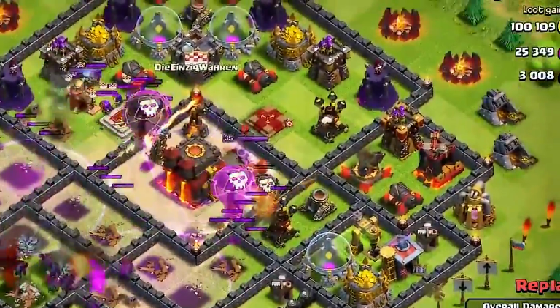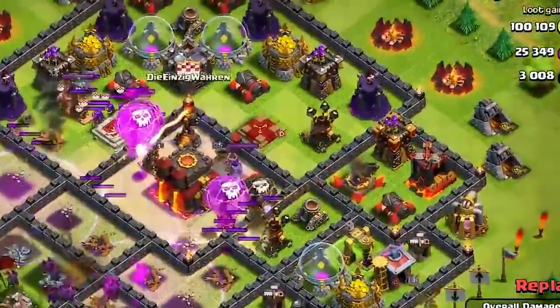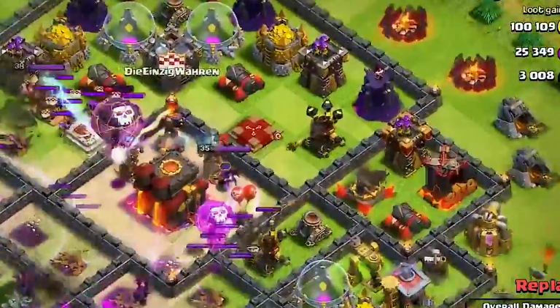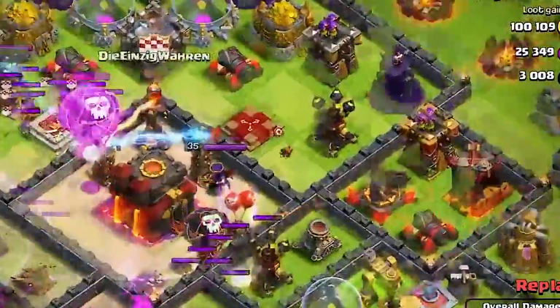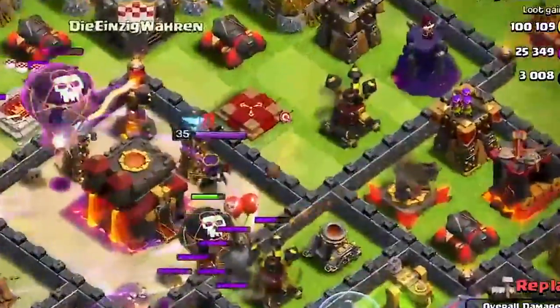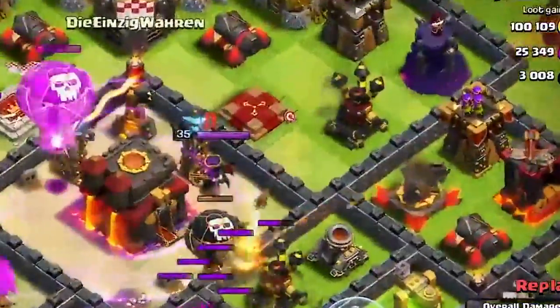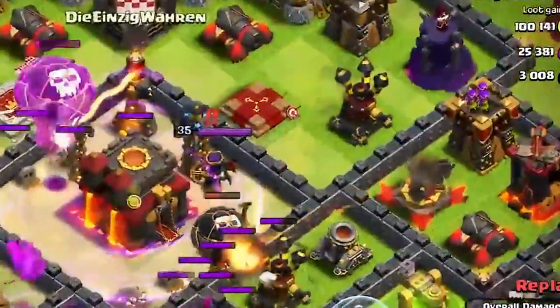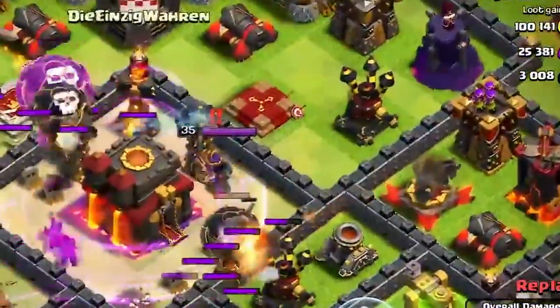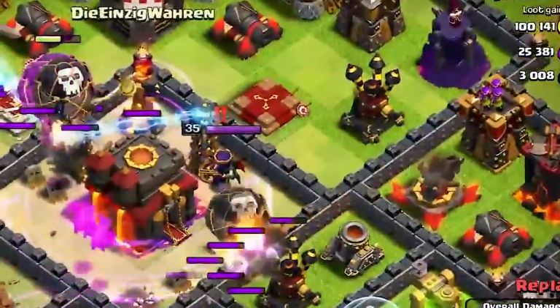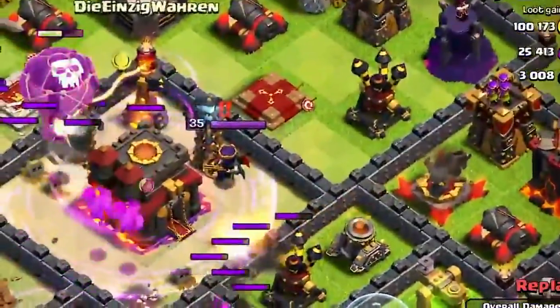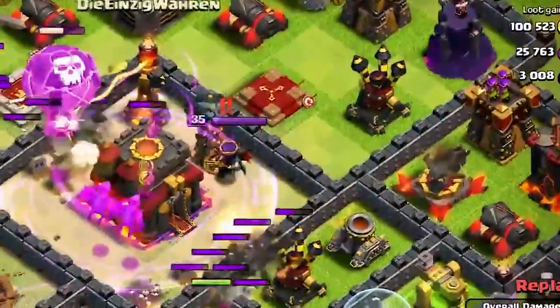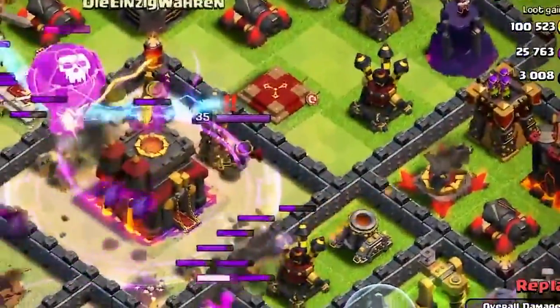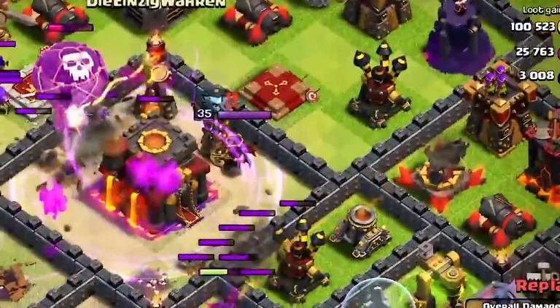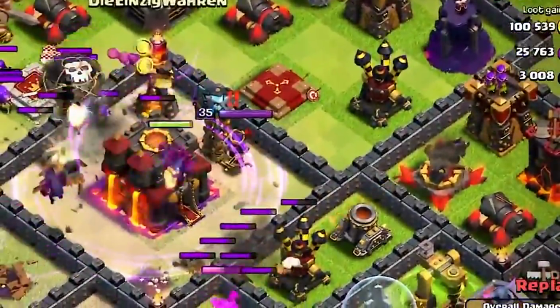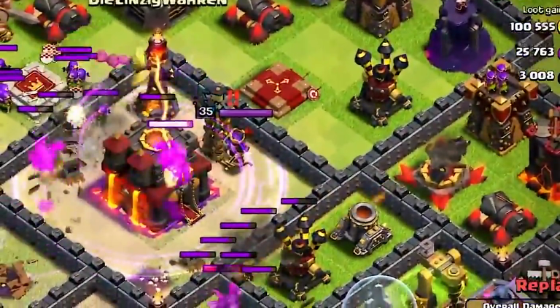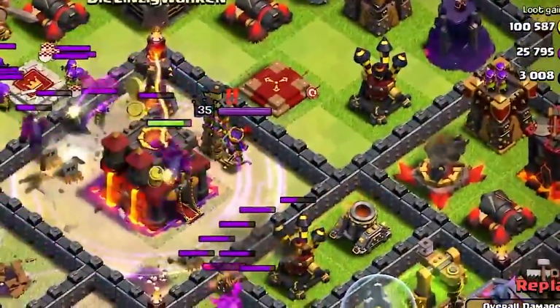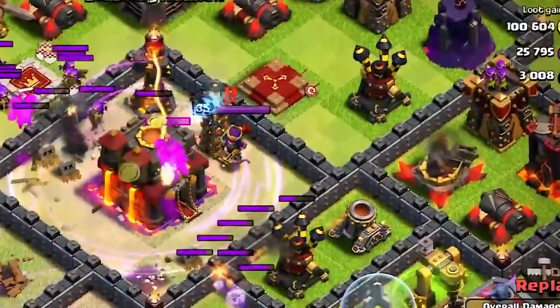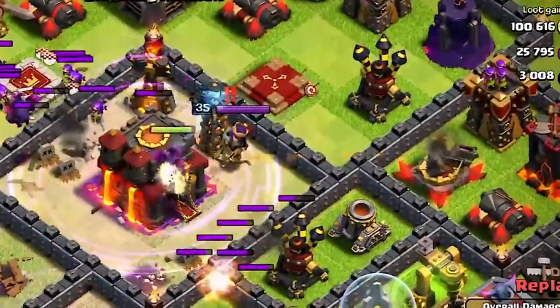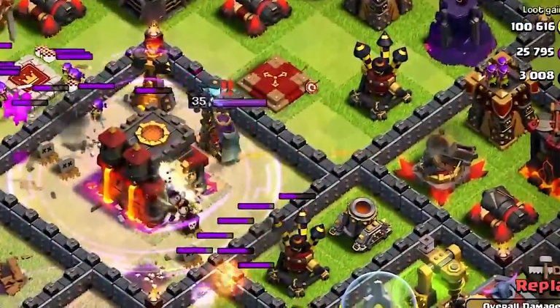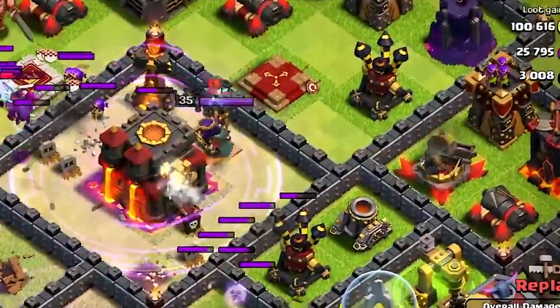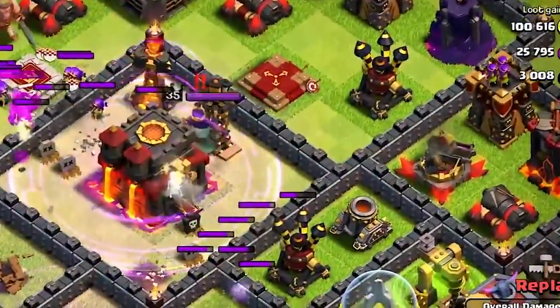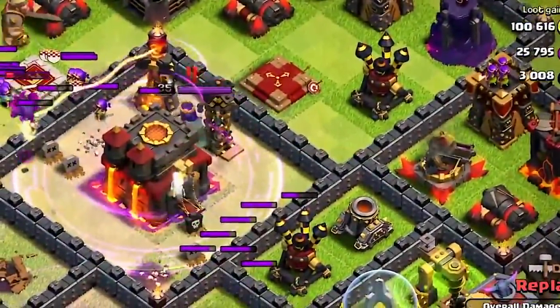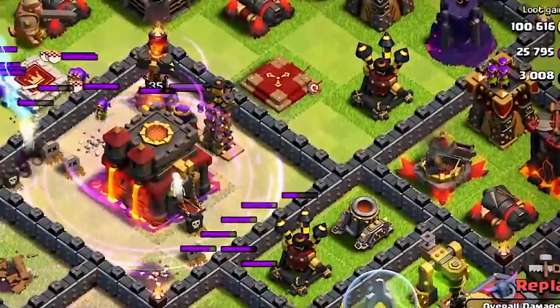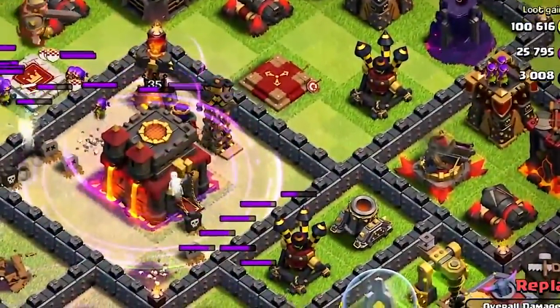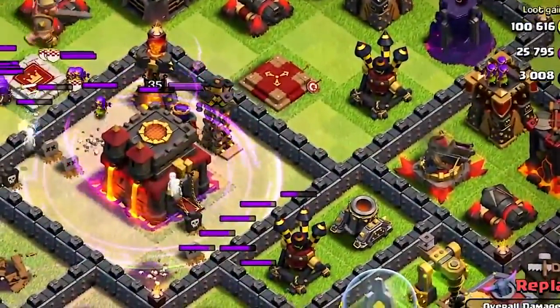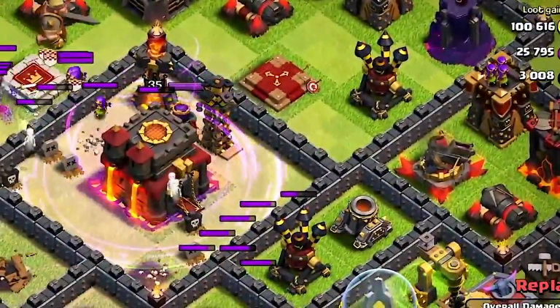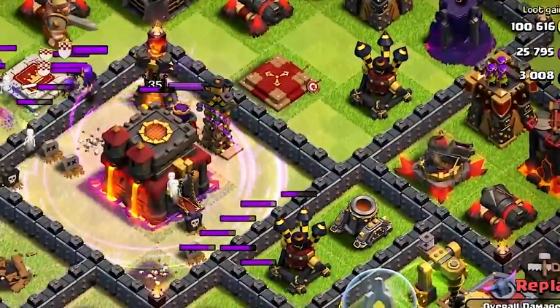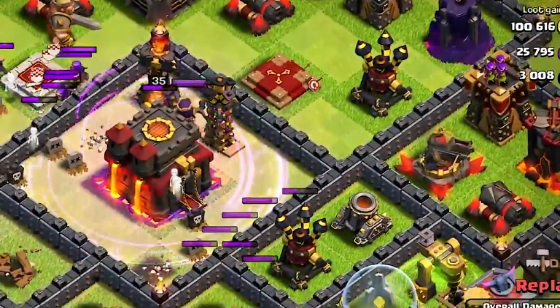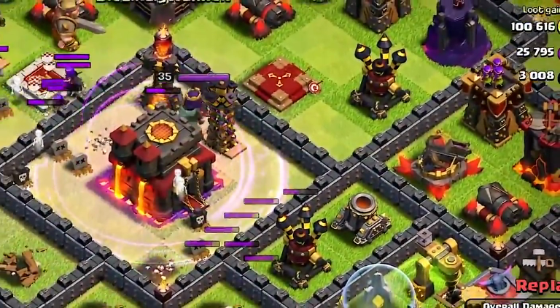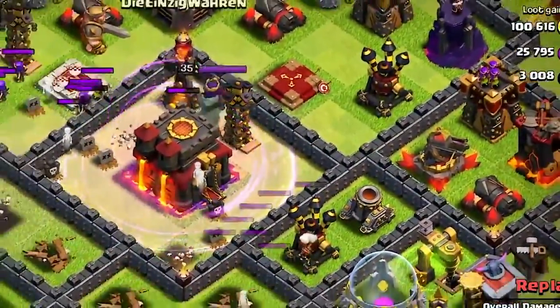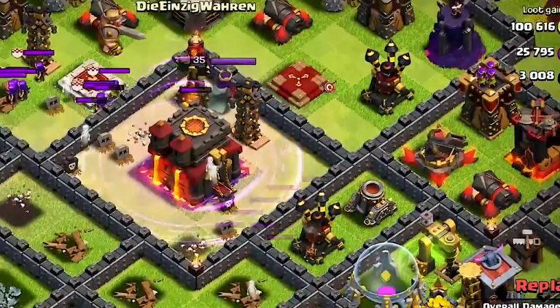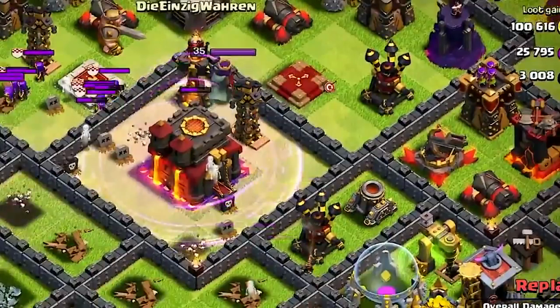The X-Bow also has a secondary feature where you can aim it upward so it can take out air troops such as minions and balloons. So if you ever decide to push, make sure you have some of these to help you out.